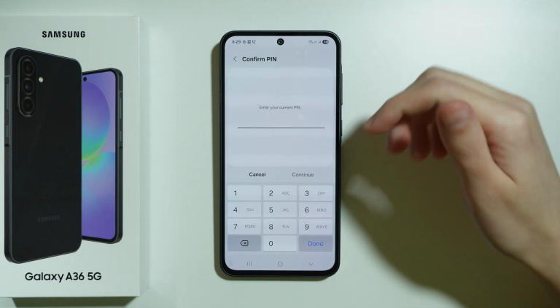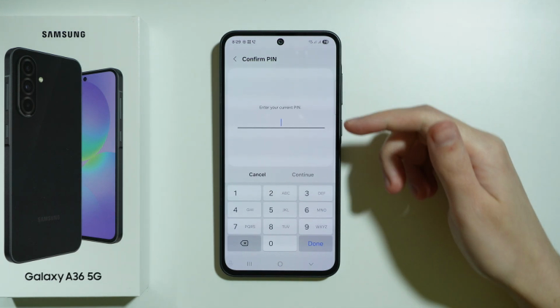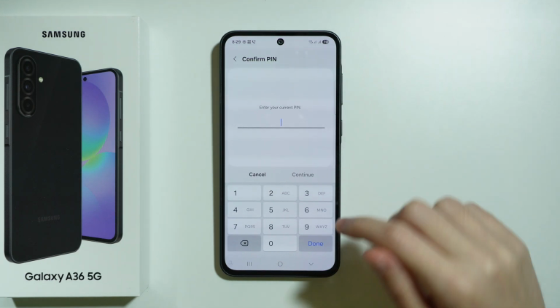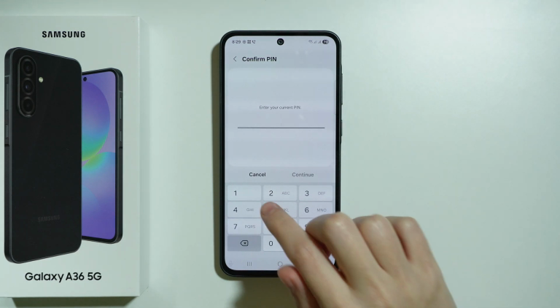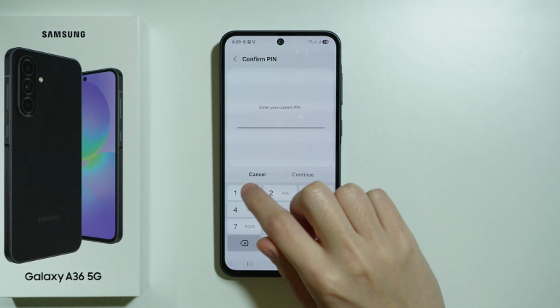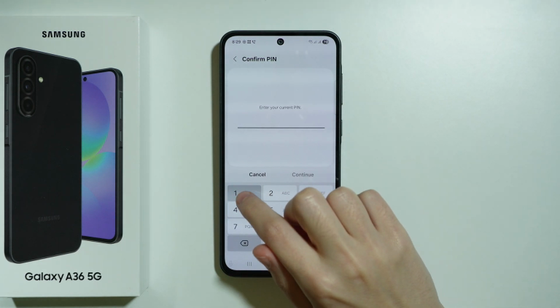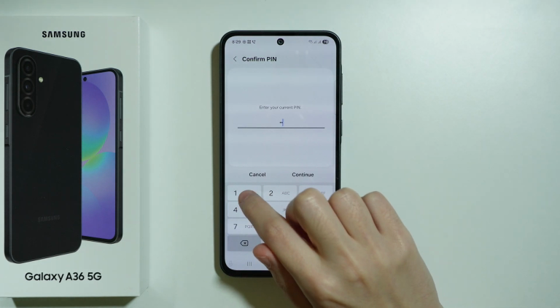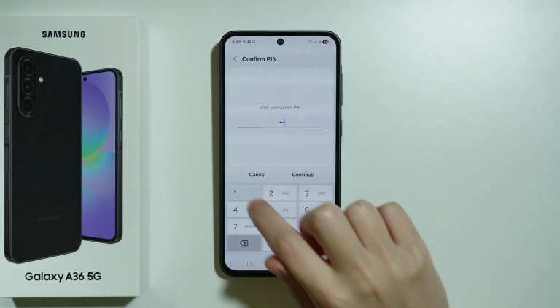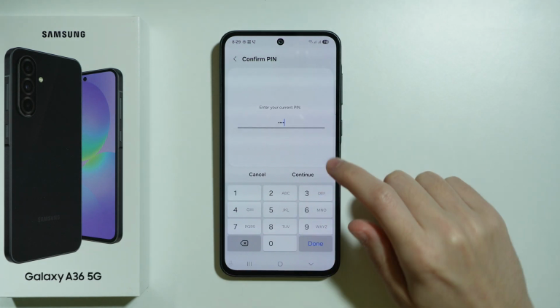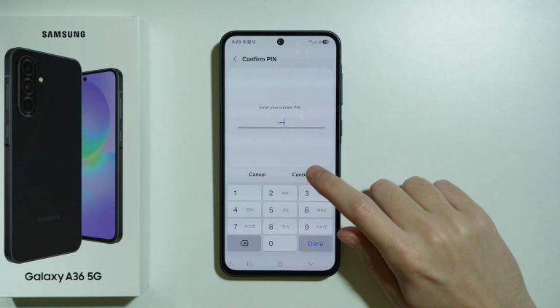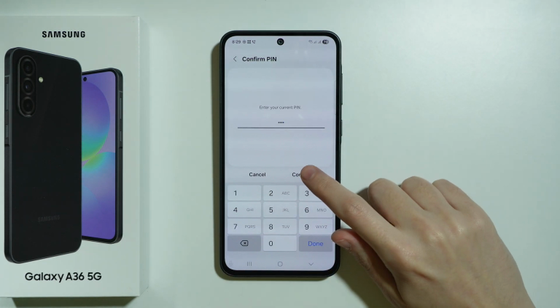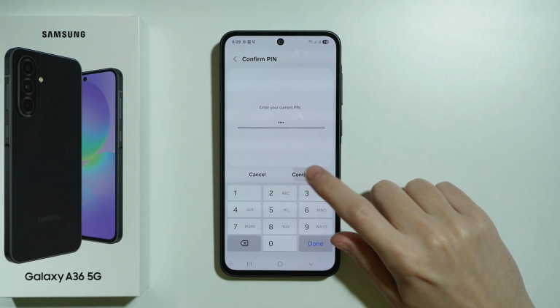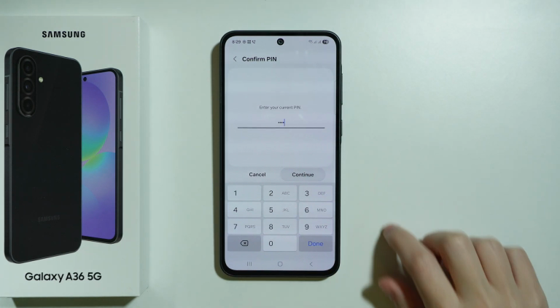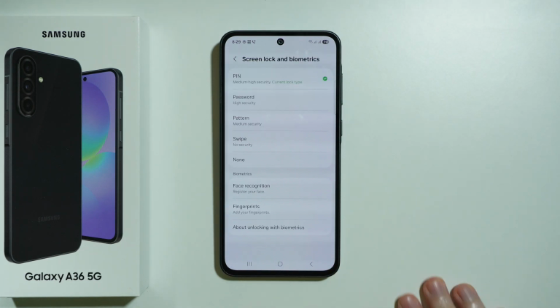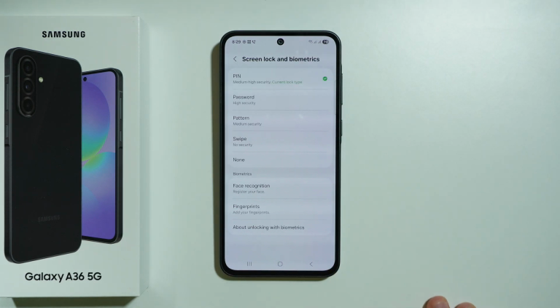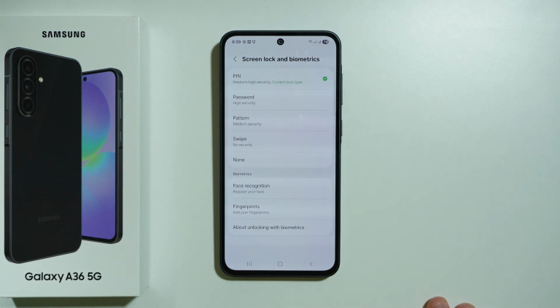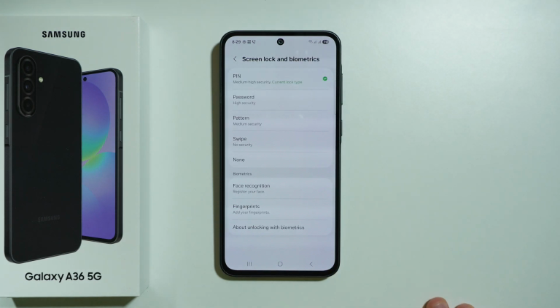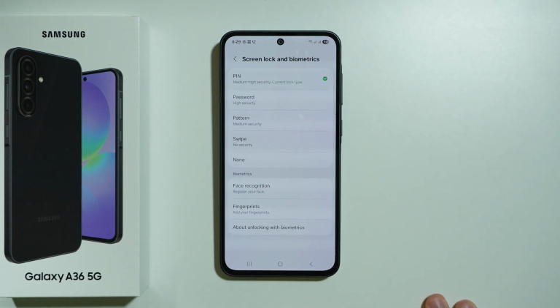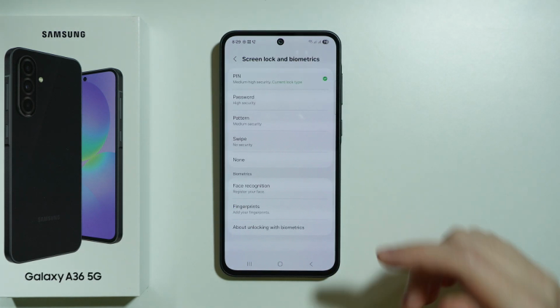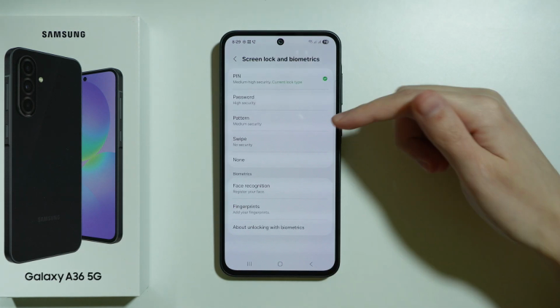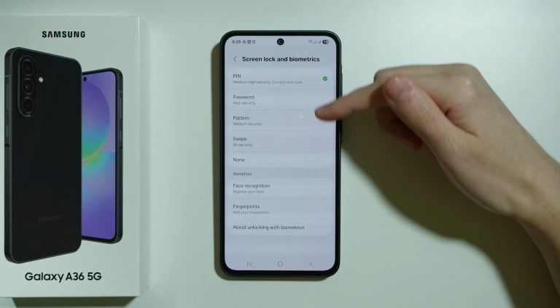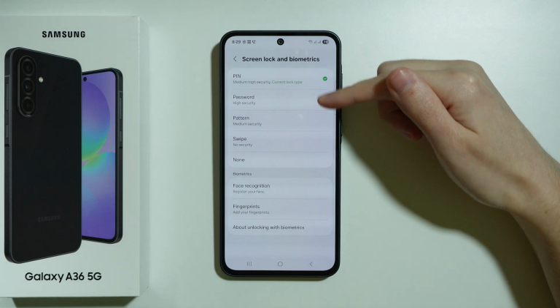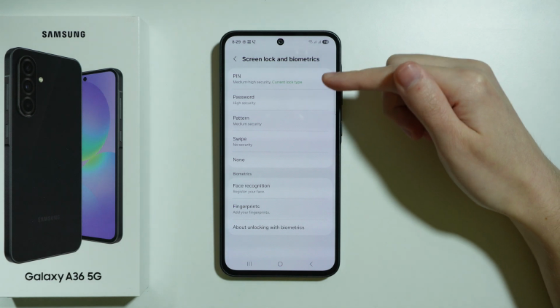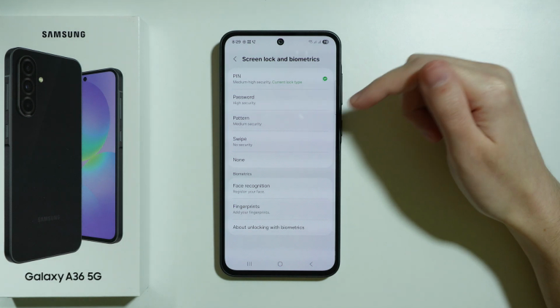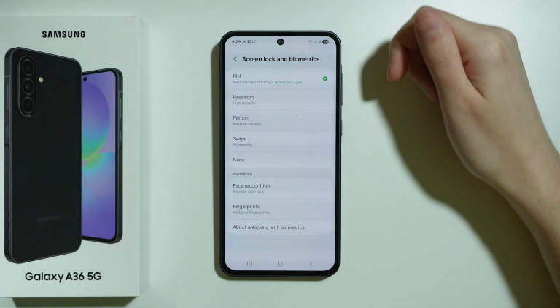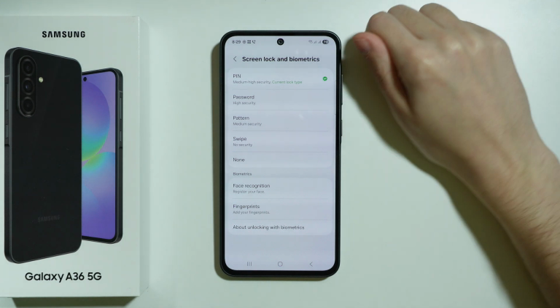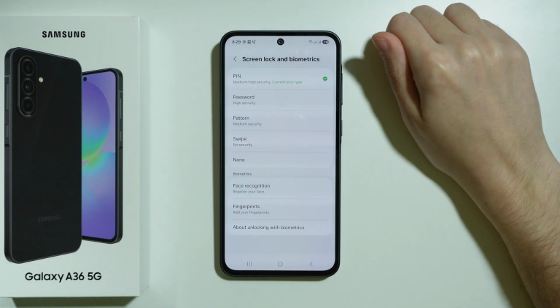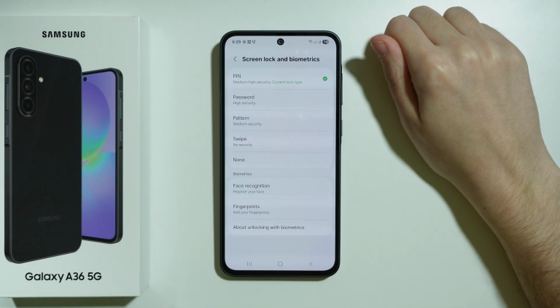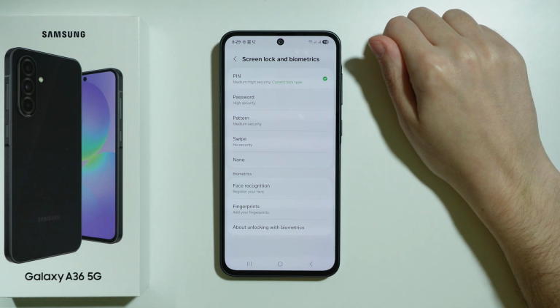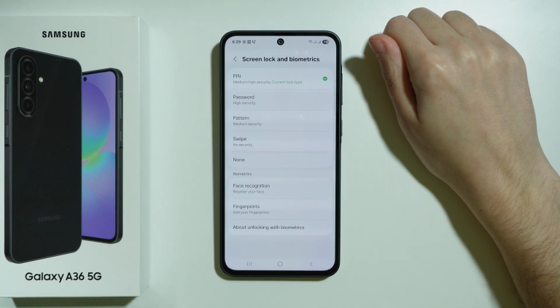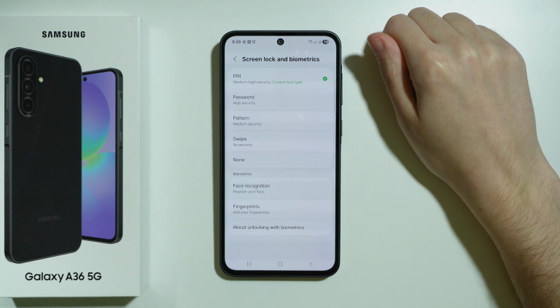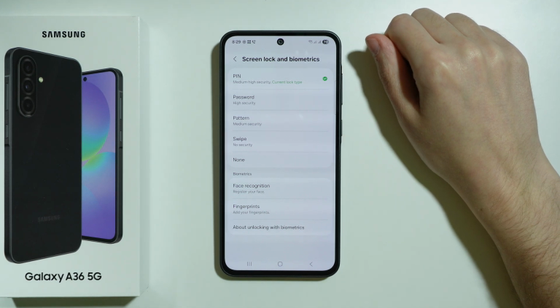First we need to enter our current password, press Continue, and then we can once again choose the type of password that we want to use.